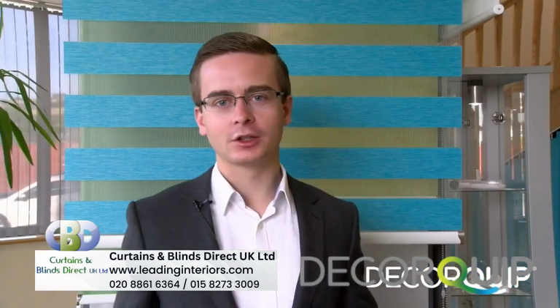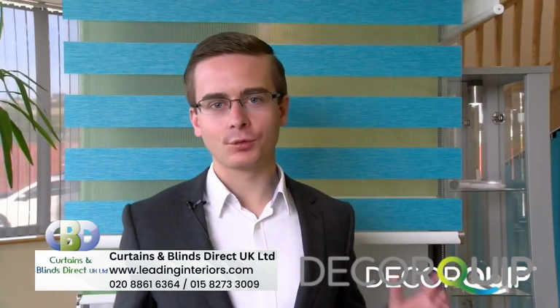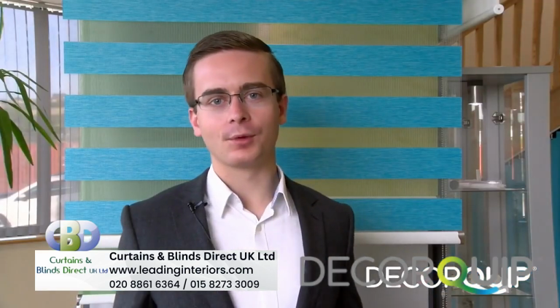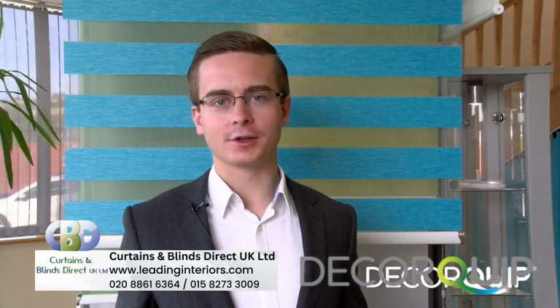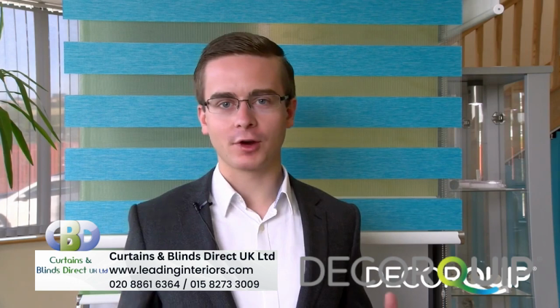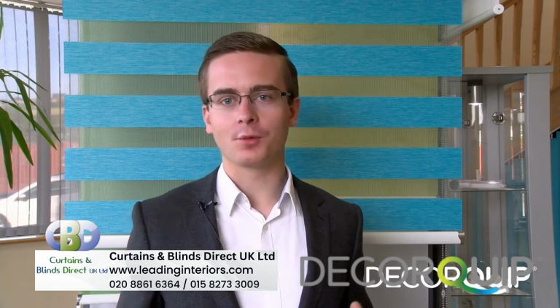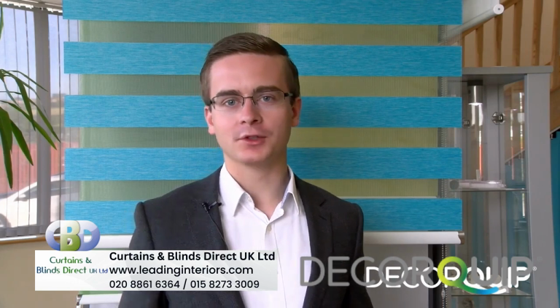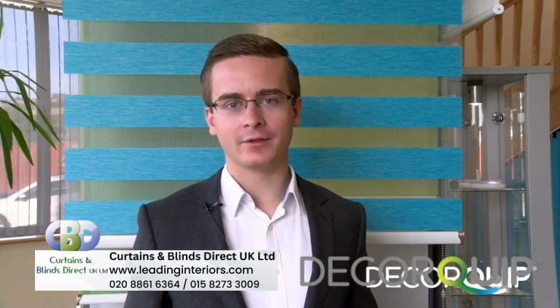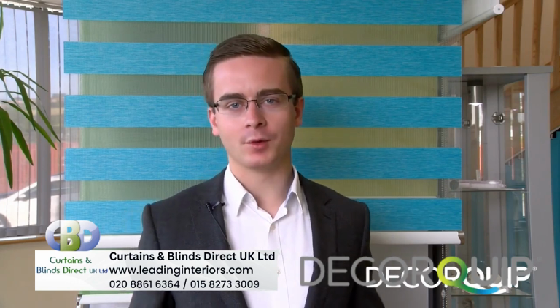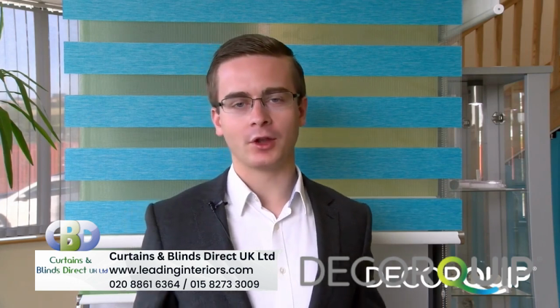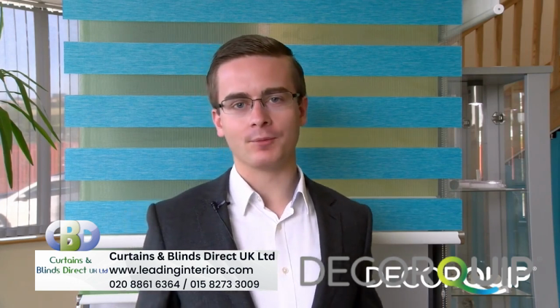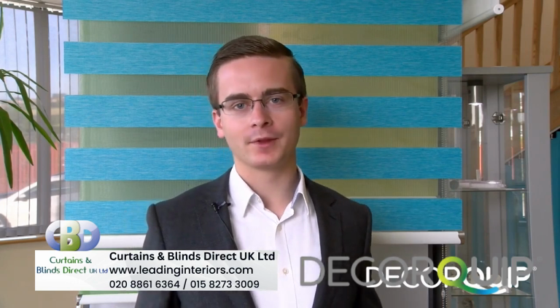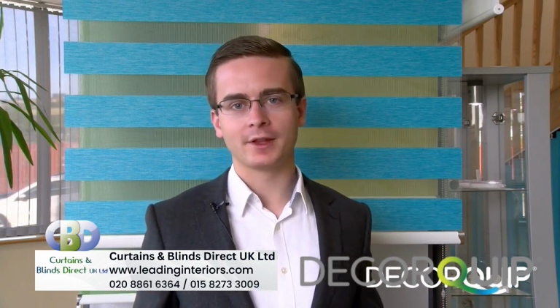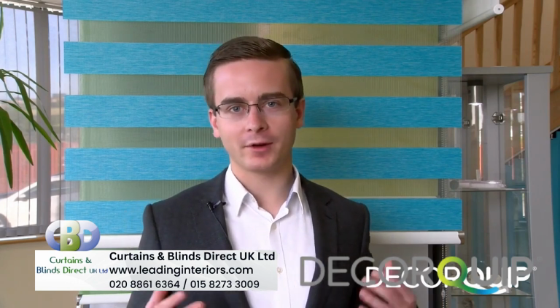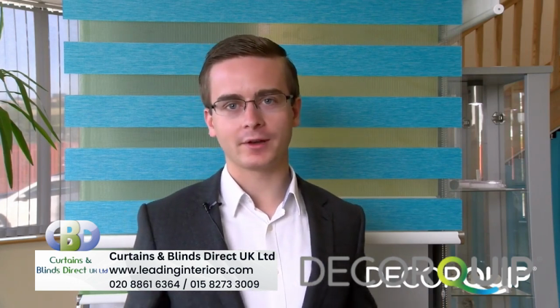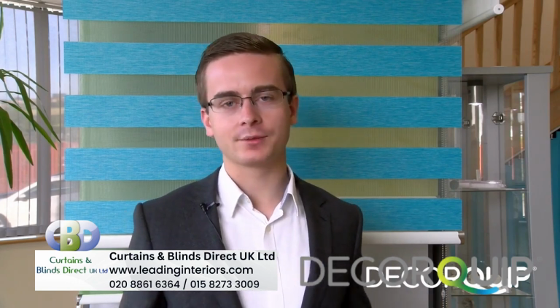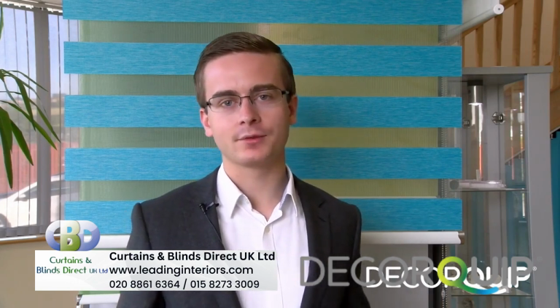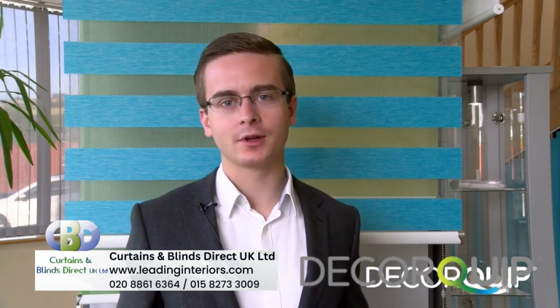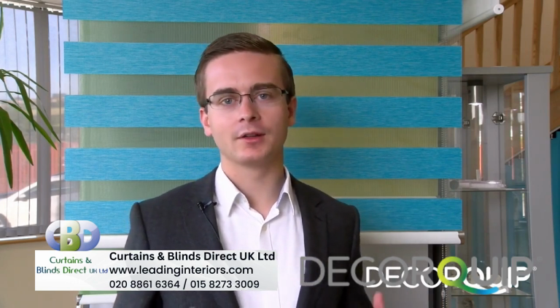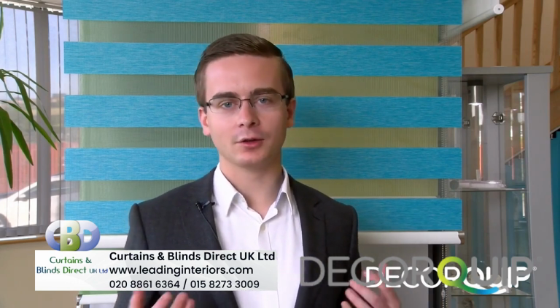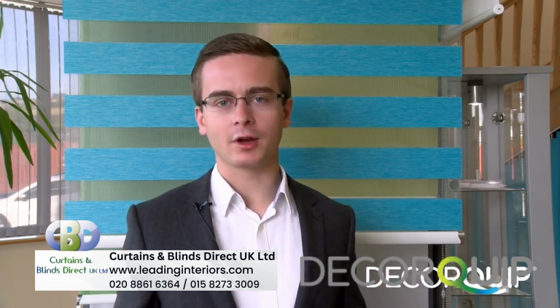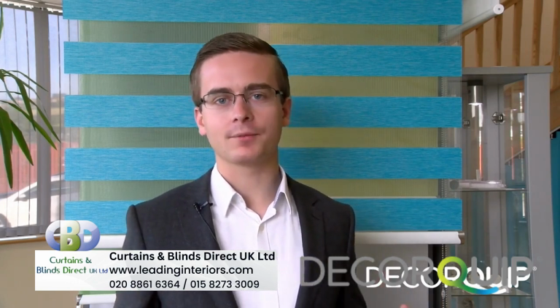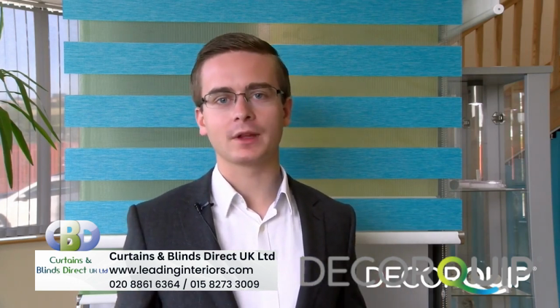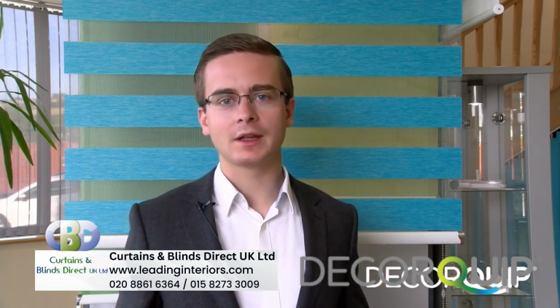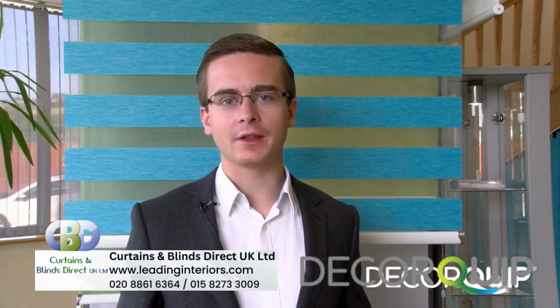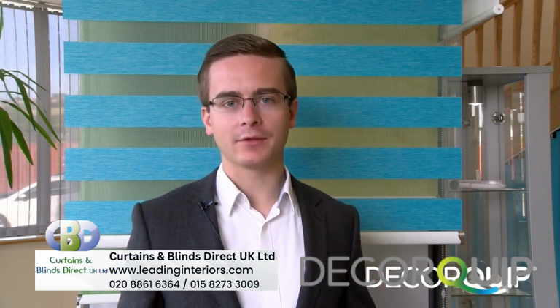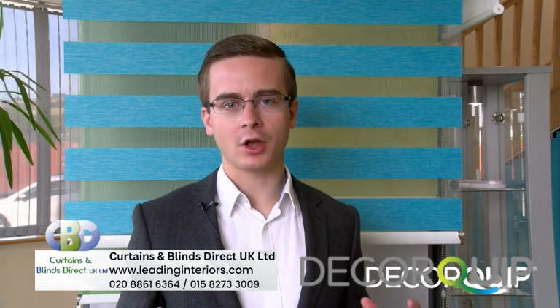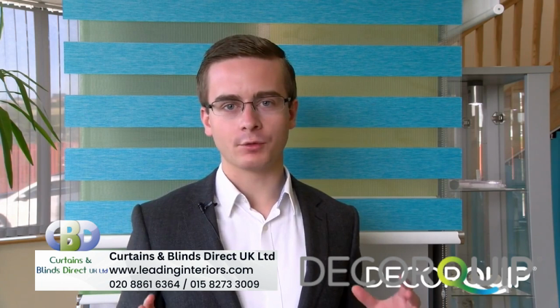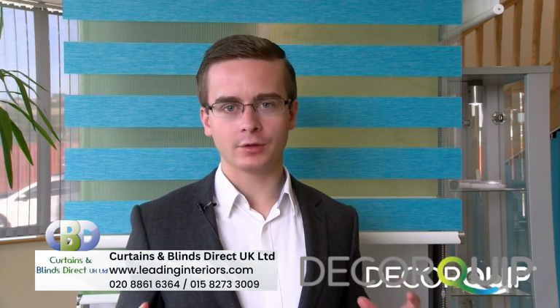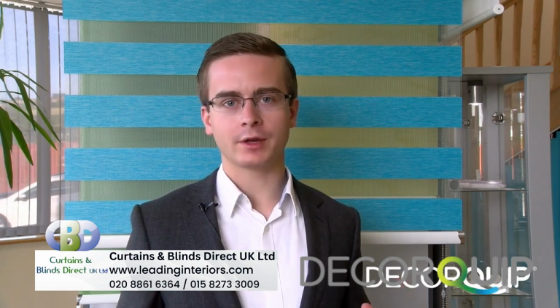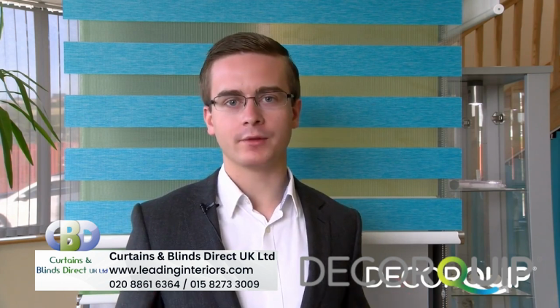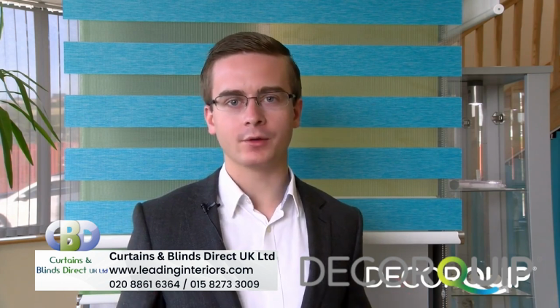Double roller blinds are a great option to have in the modern home. They're very flexible, they look great, and they give your home a really contemporary feel.